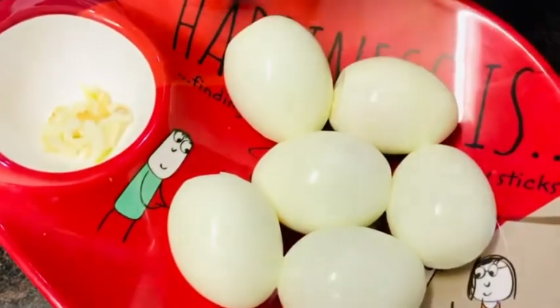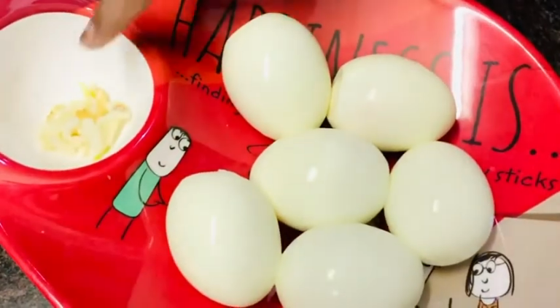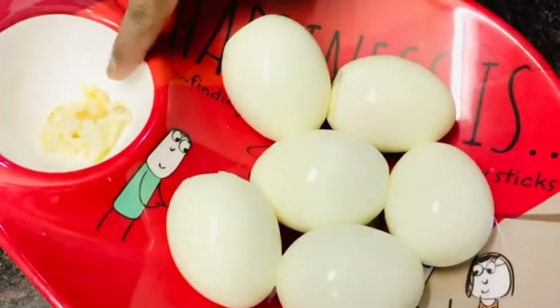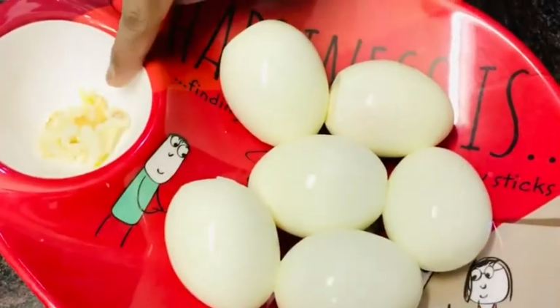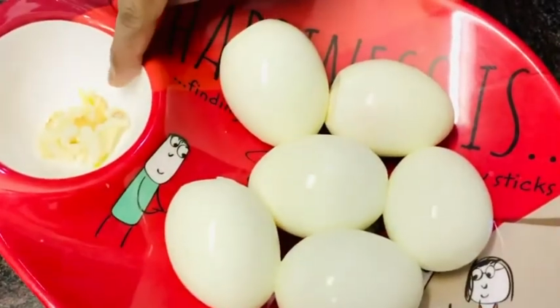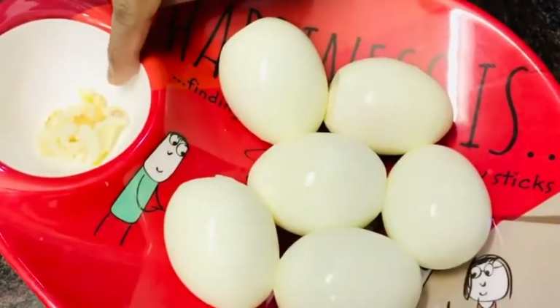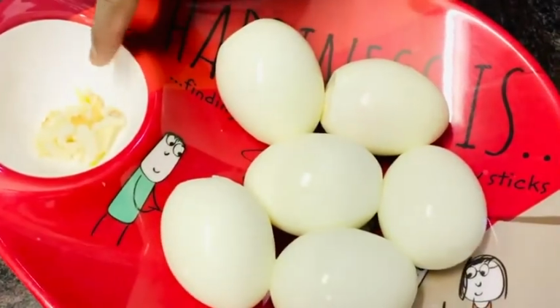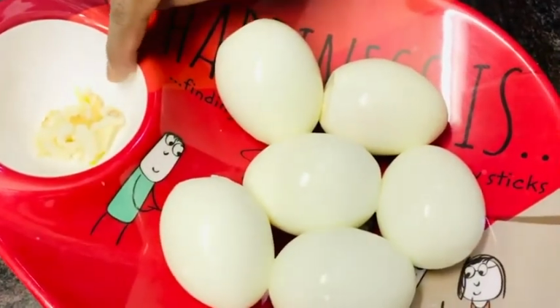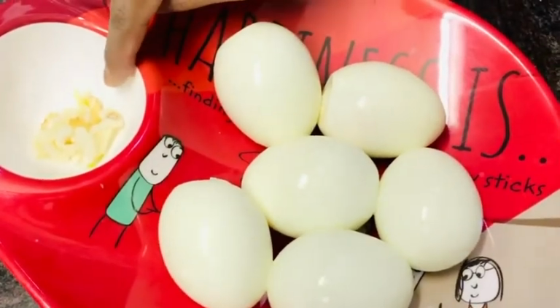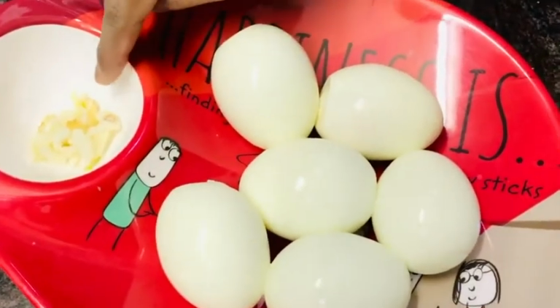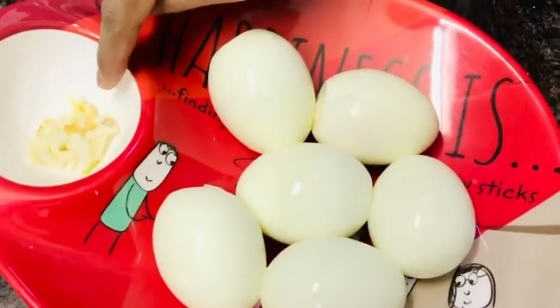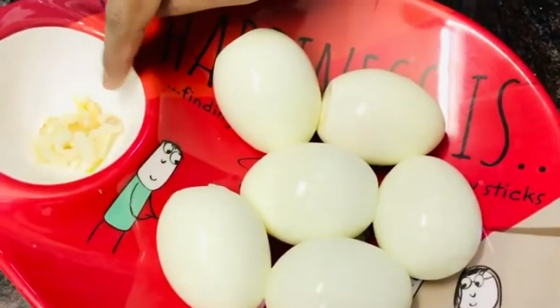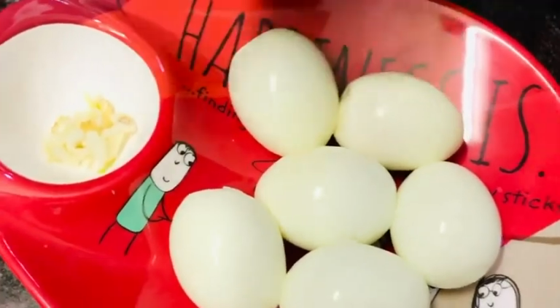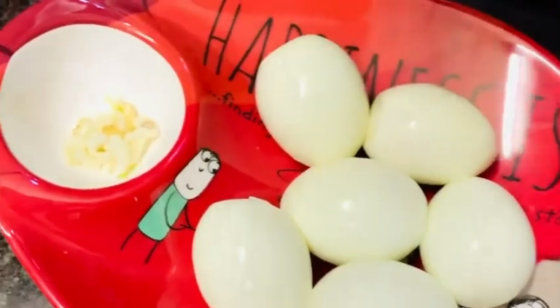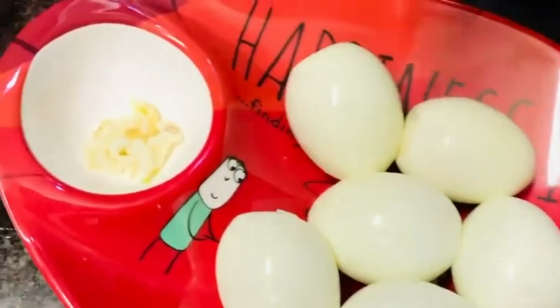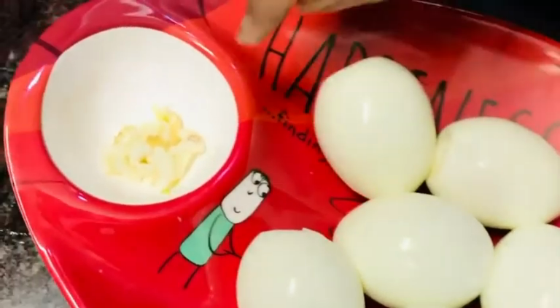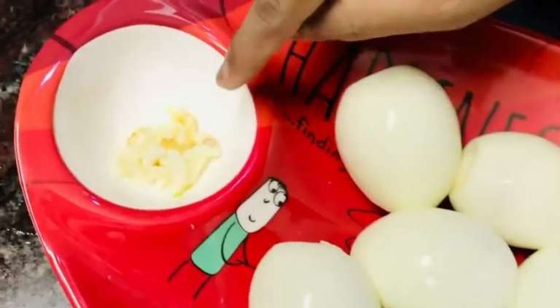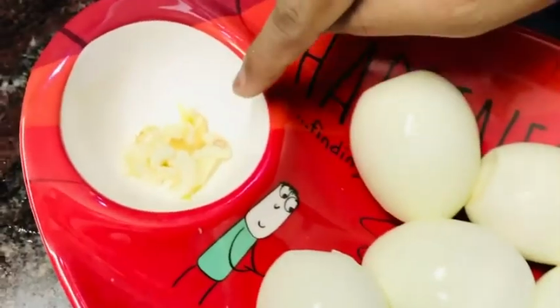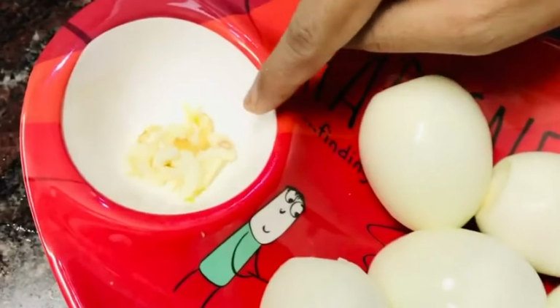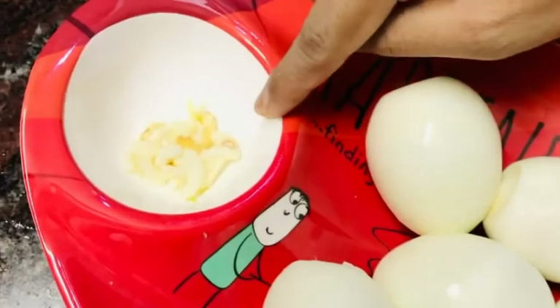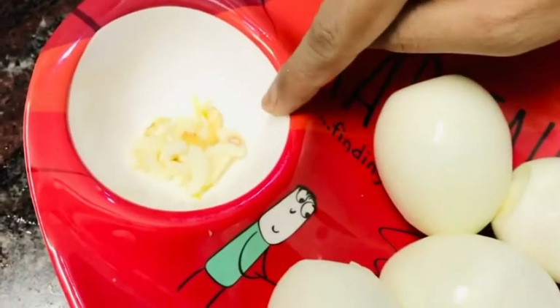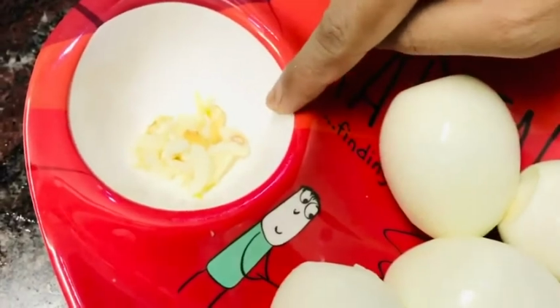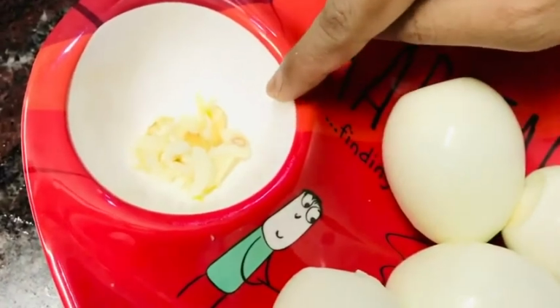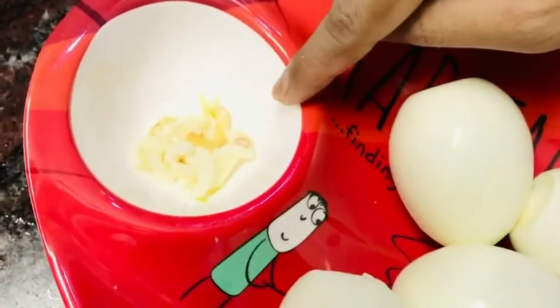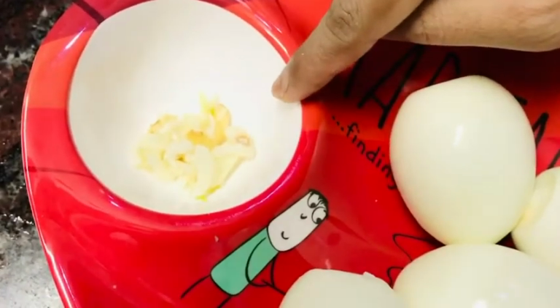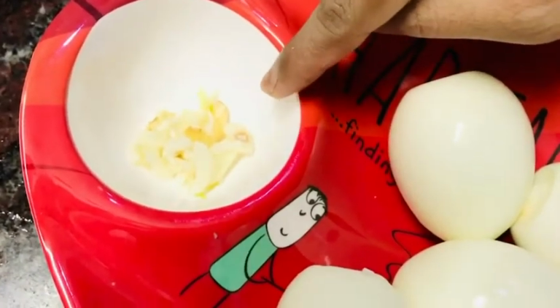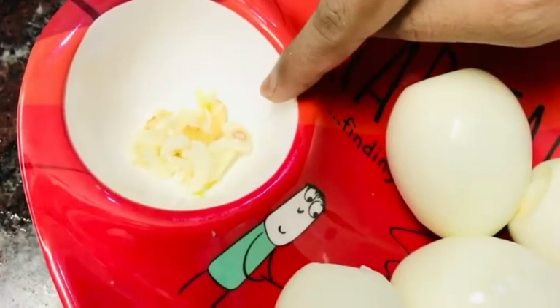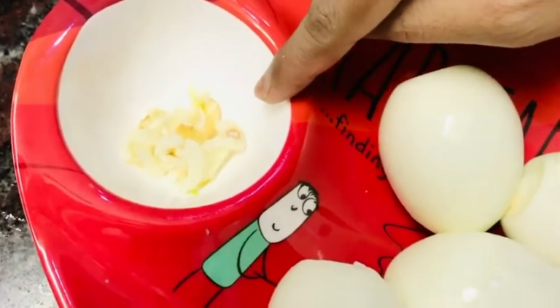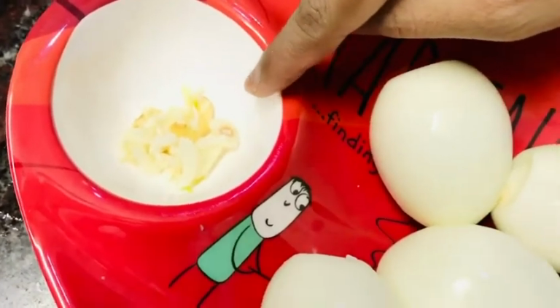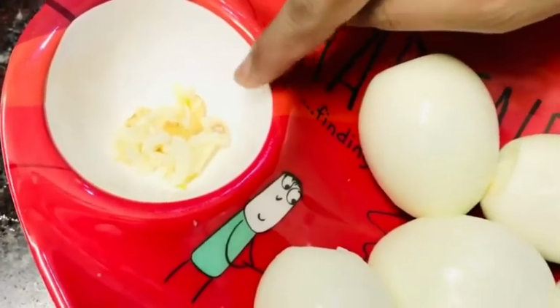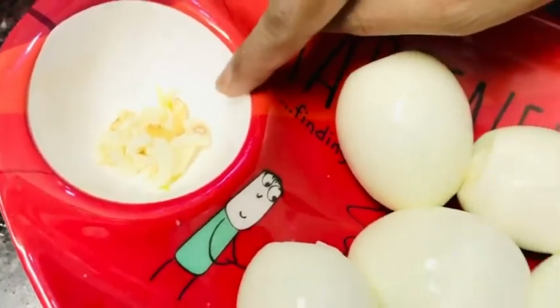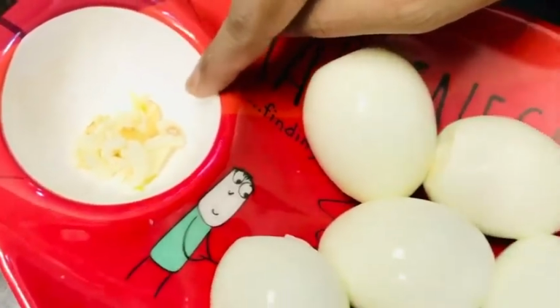This is crushed garlic. The garlic is also done. 5 cloves of garlic.